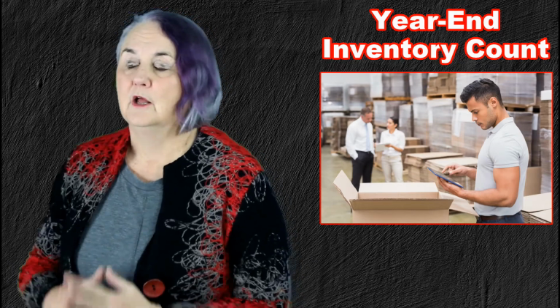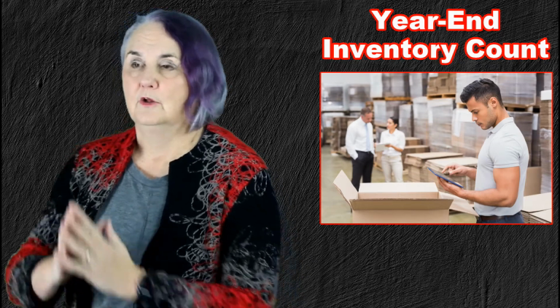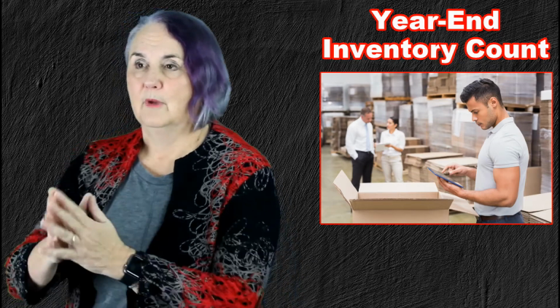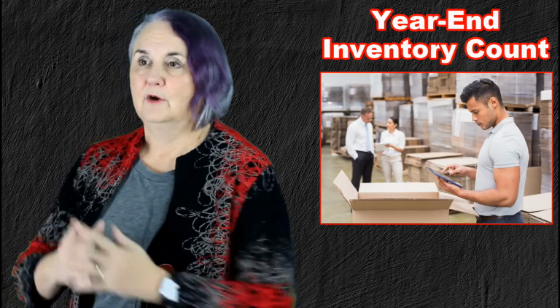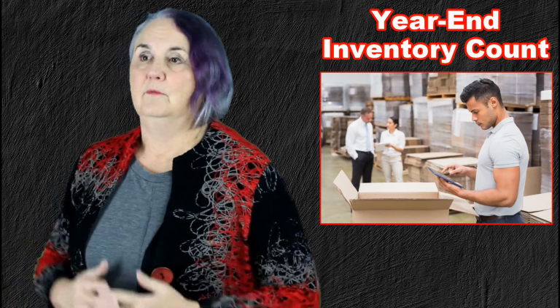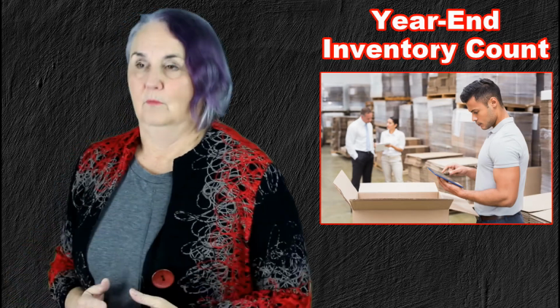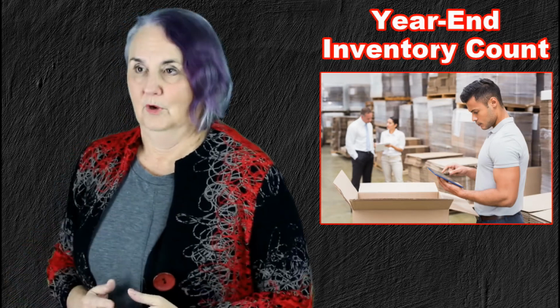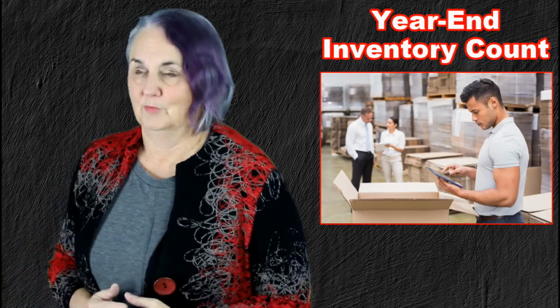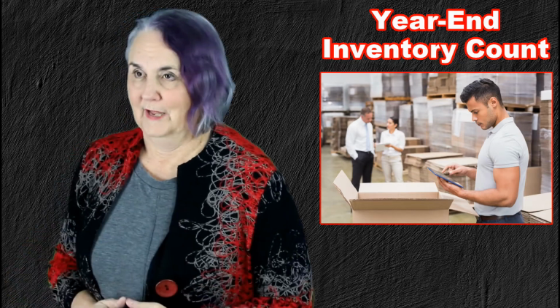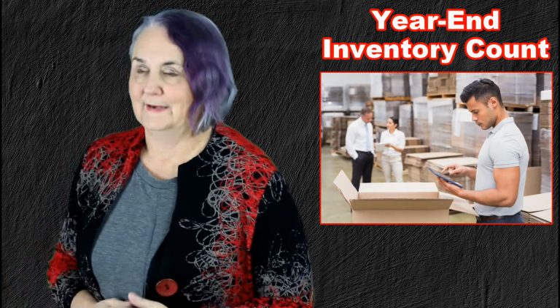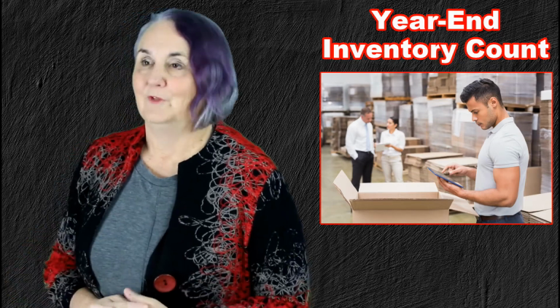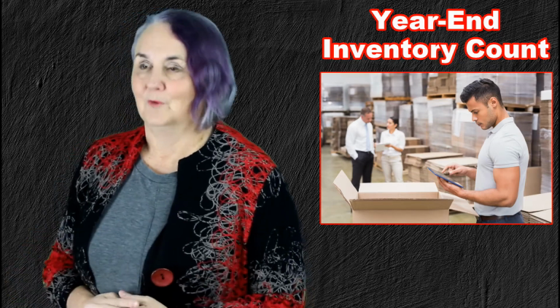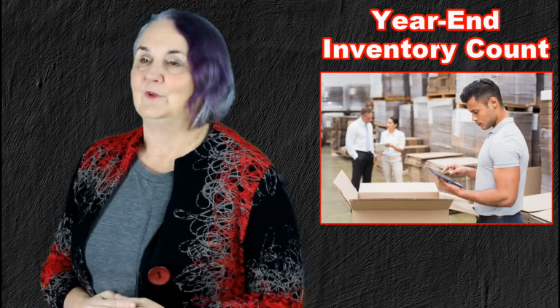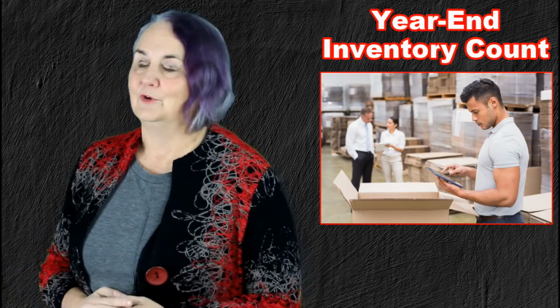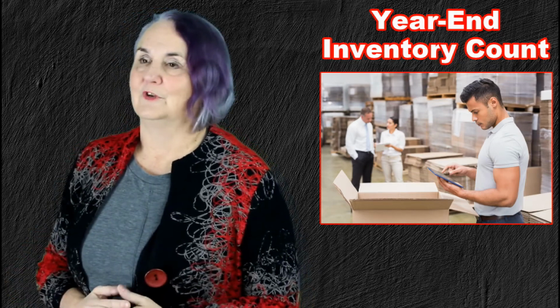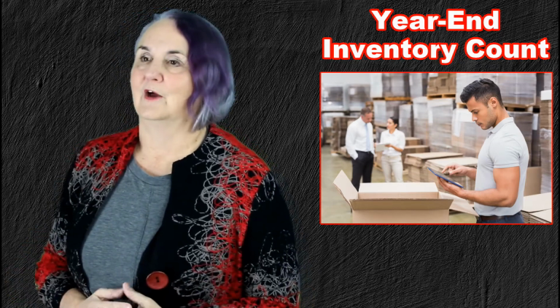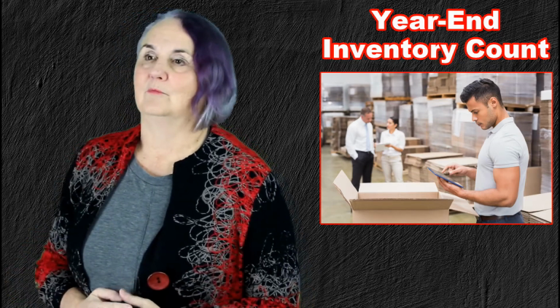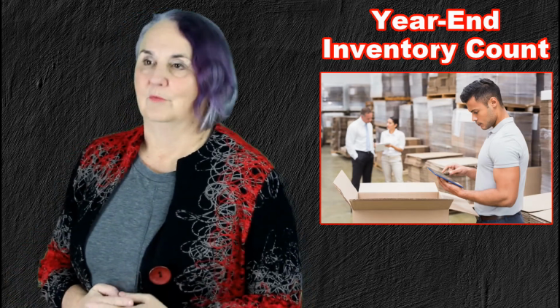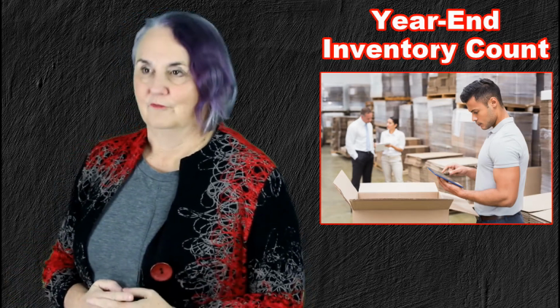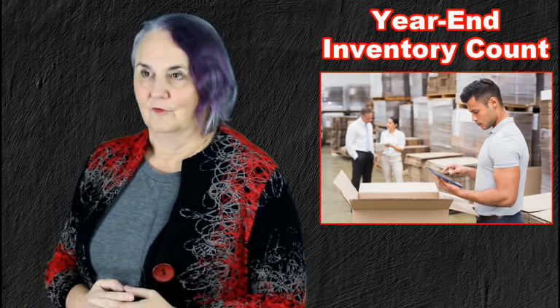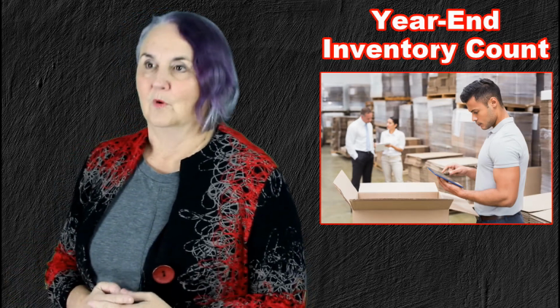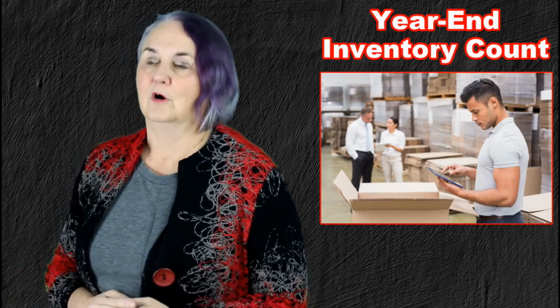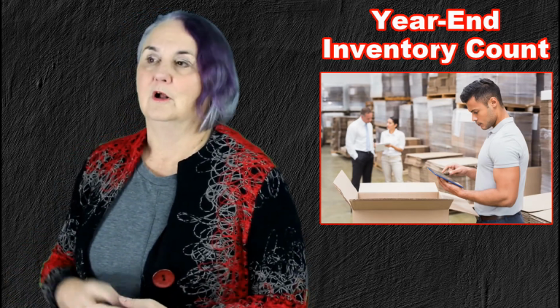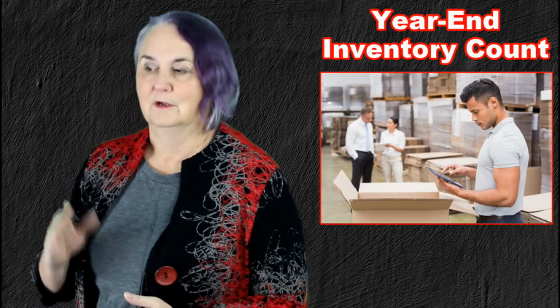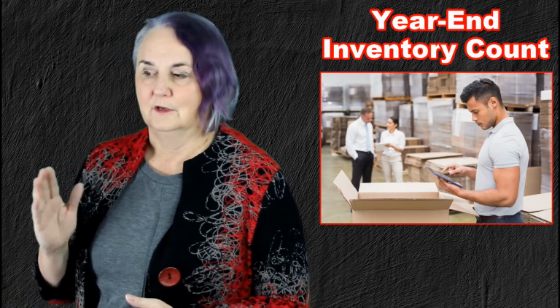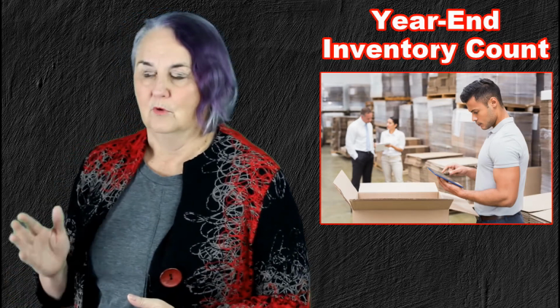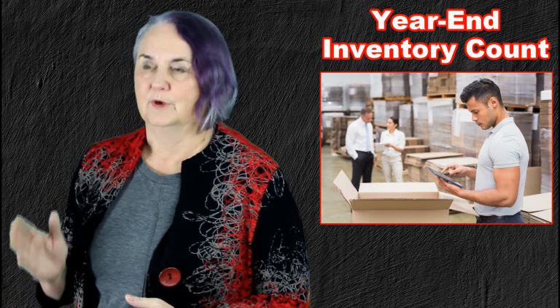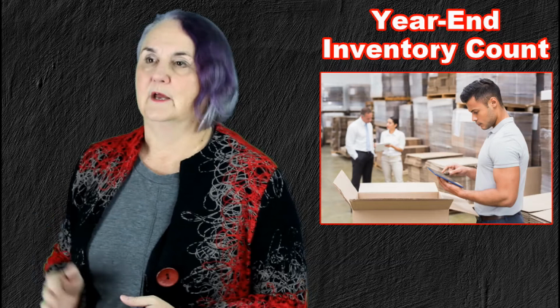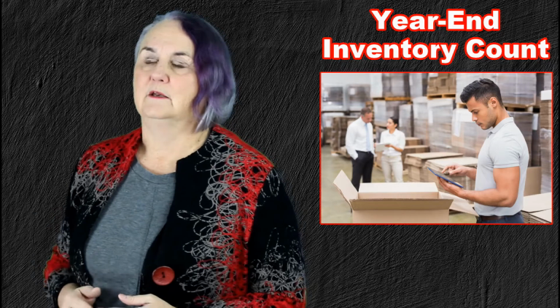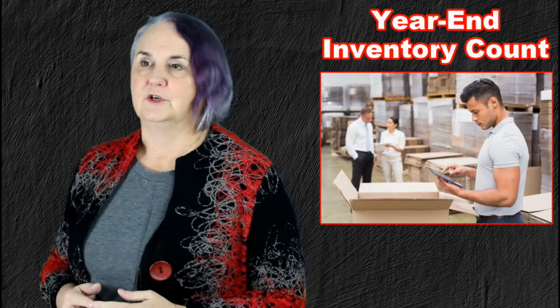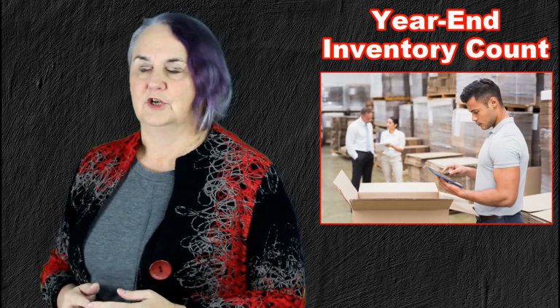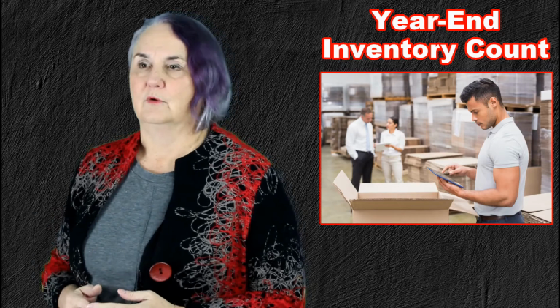No matter what you plan, you do have to count before you open again in January.